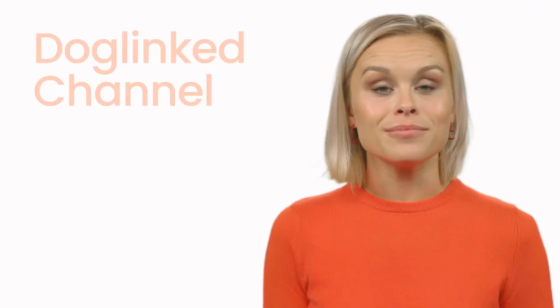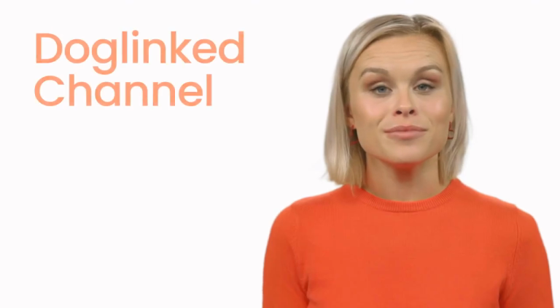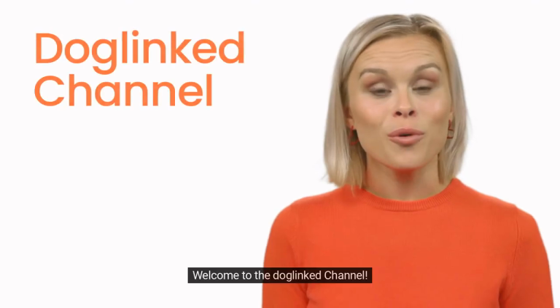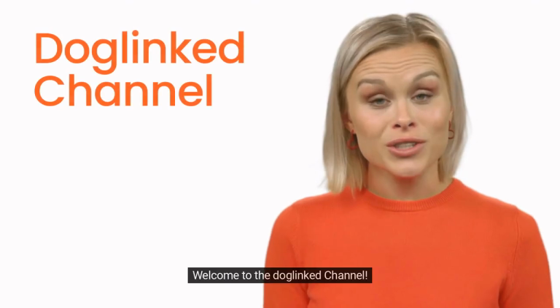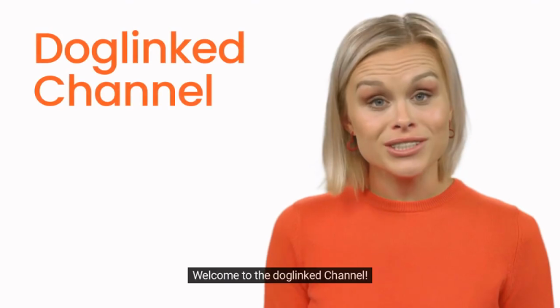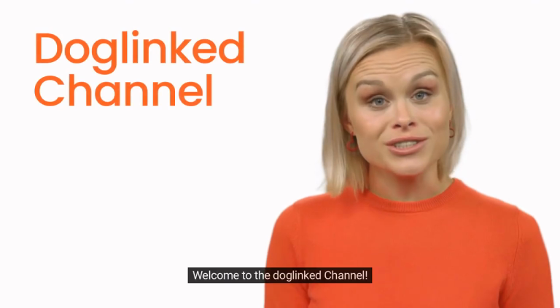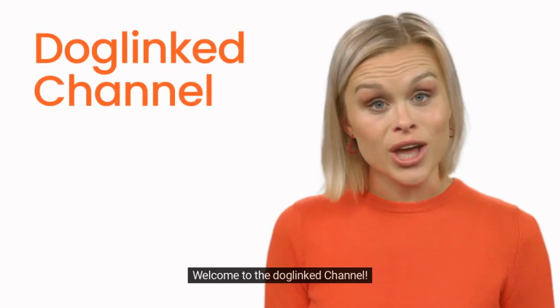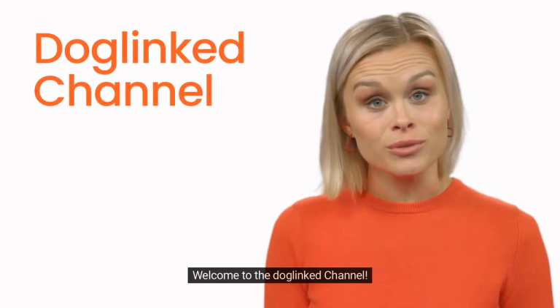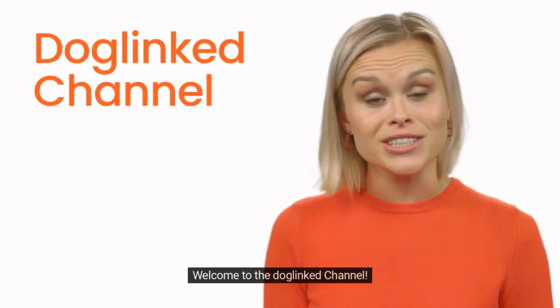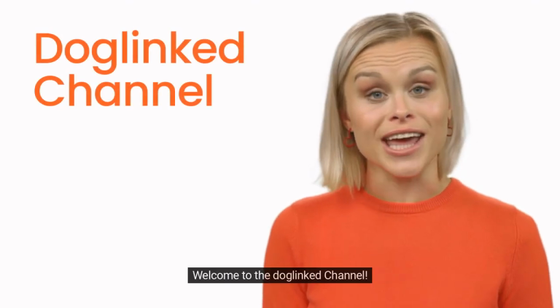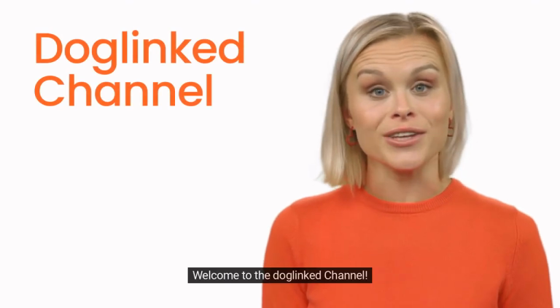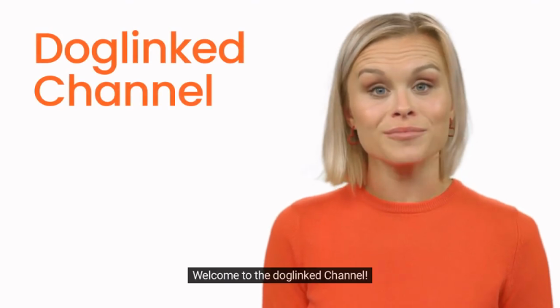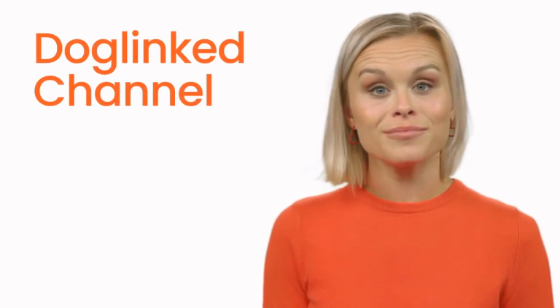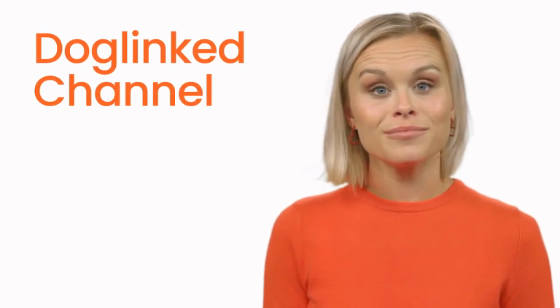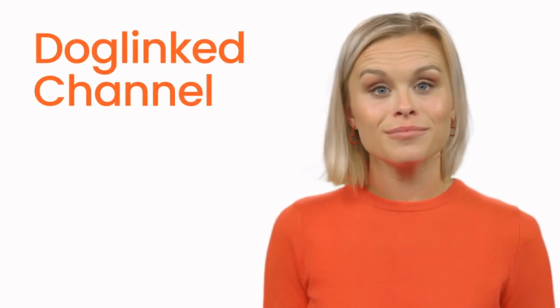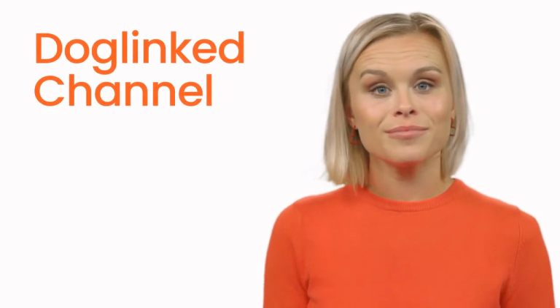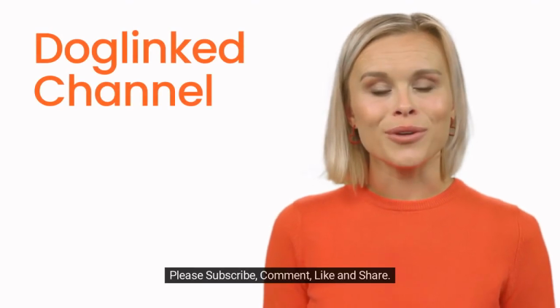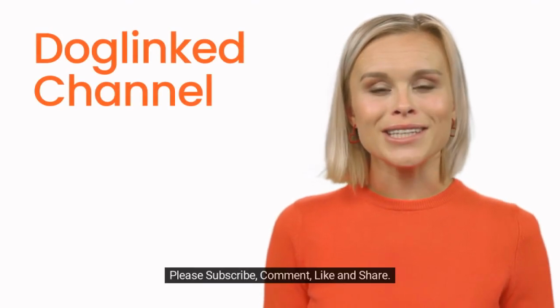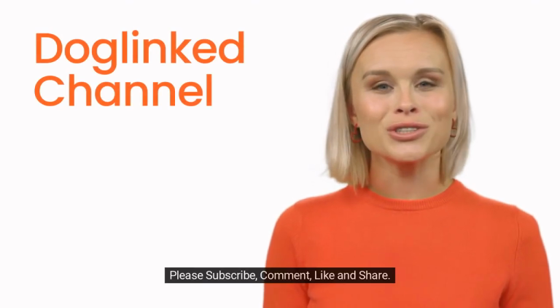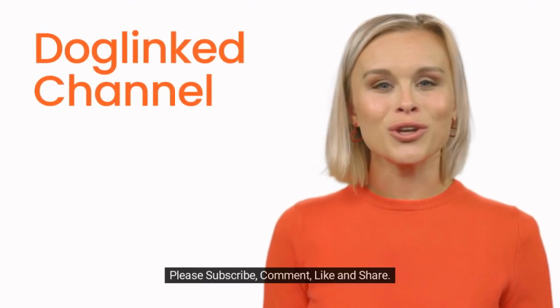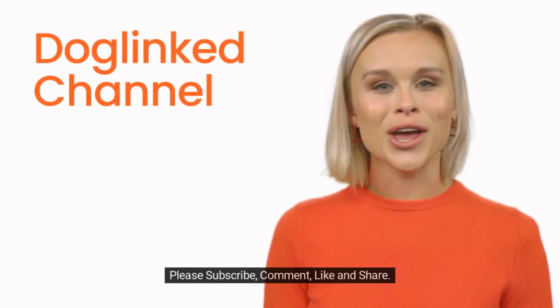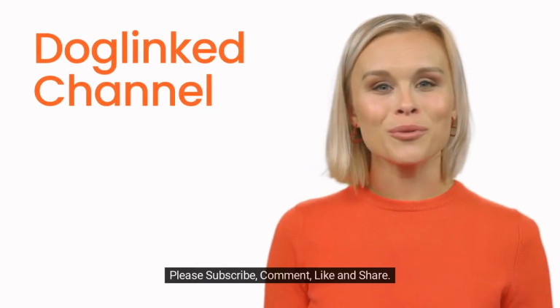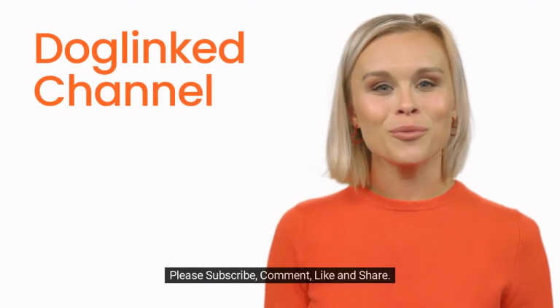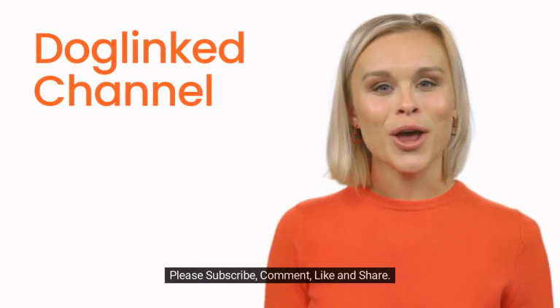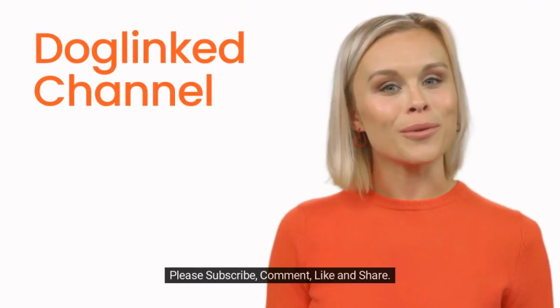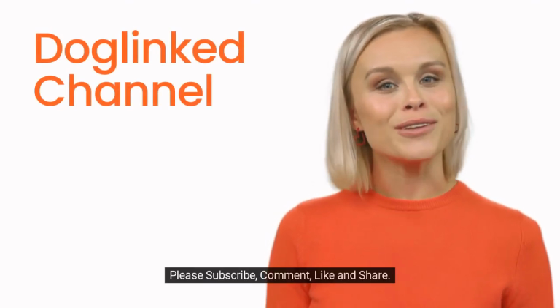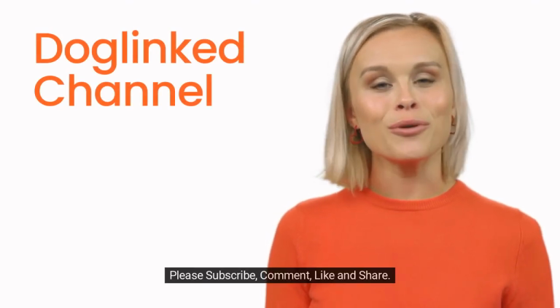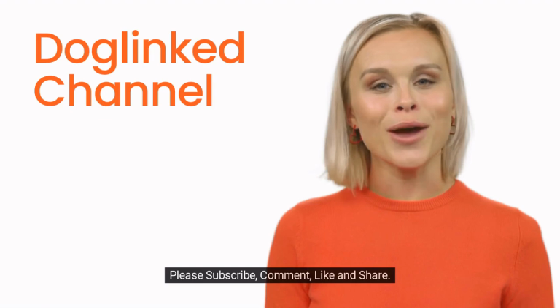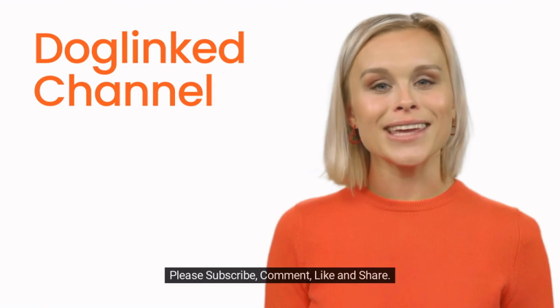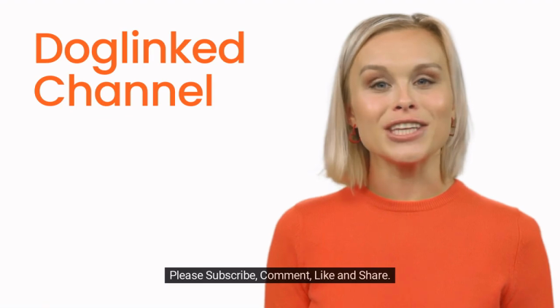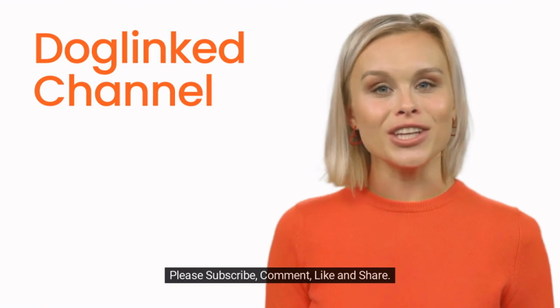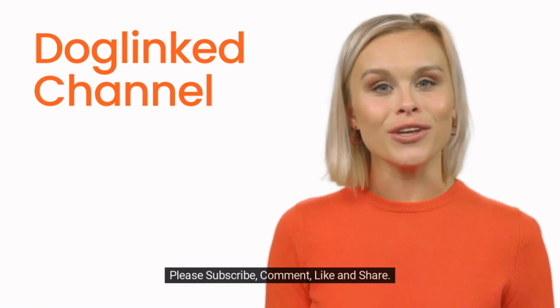Welcome to the DogLink channel. Please subscribe, comment, like and share.